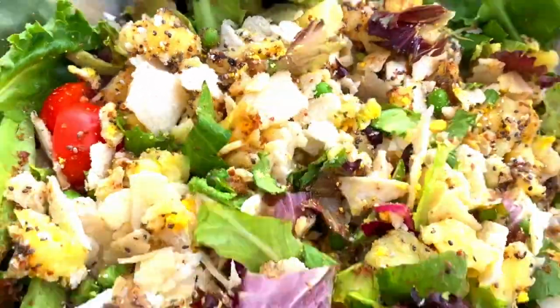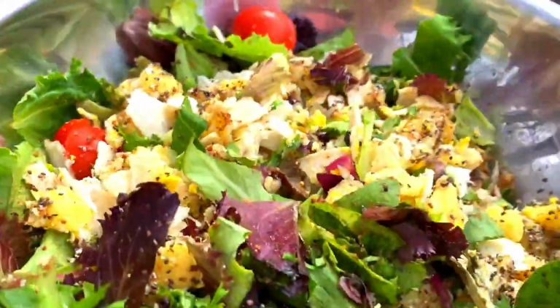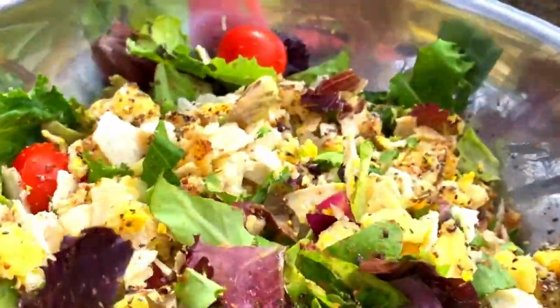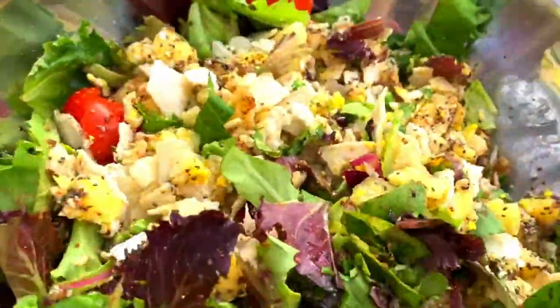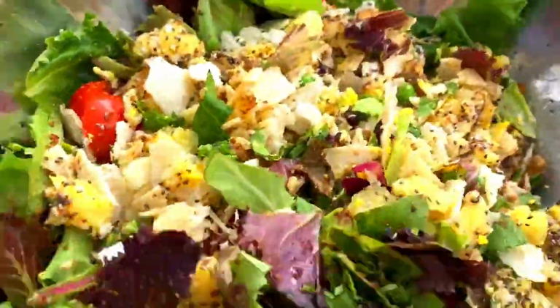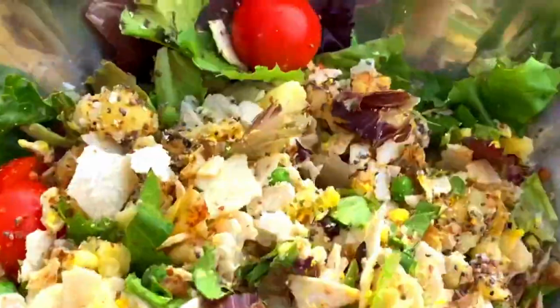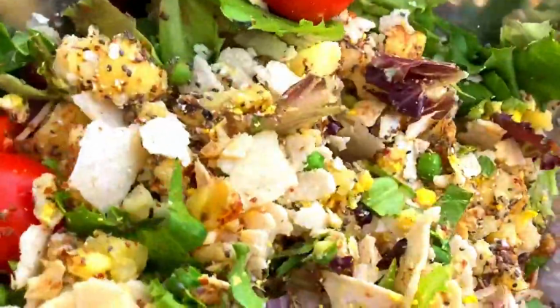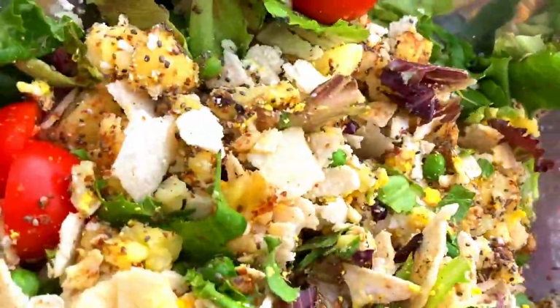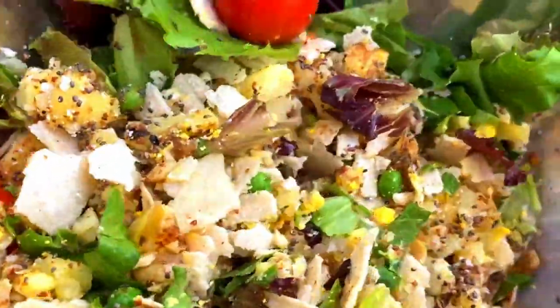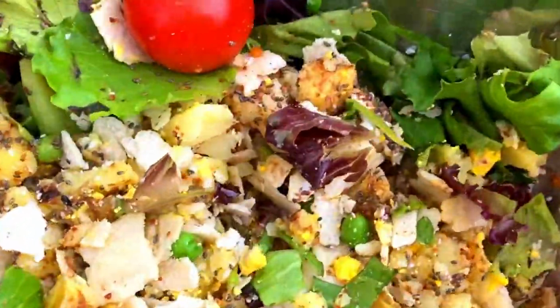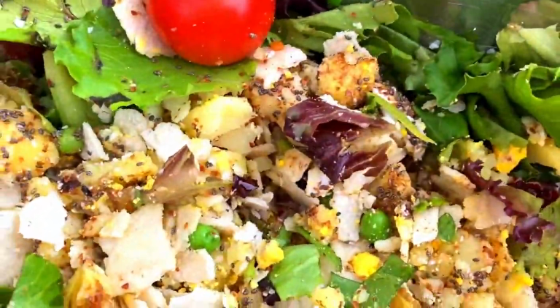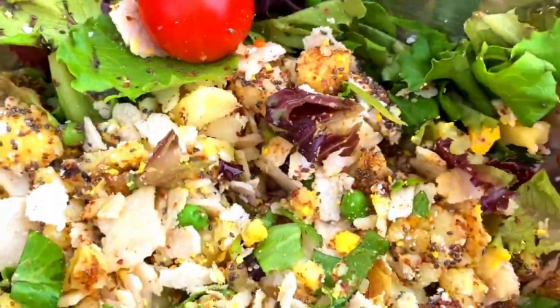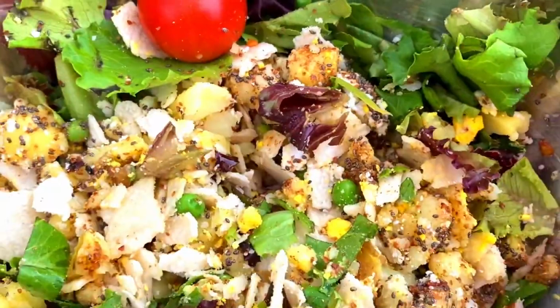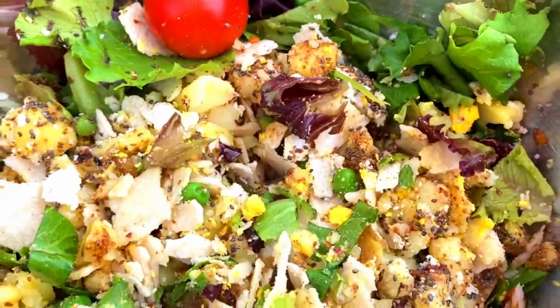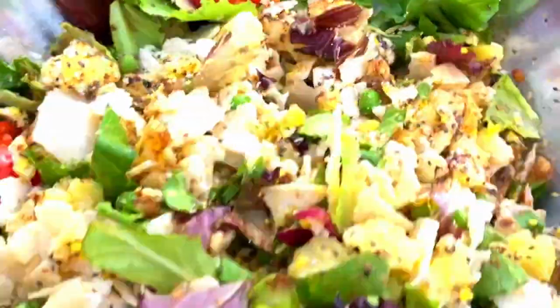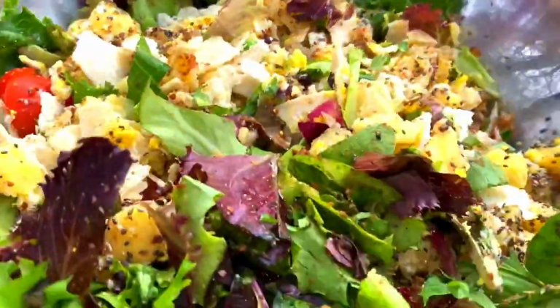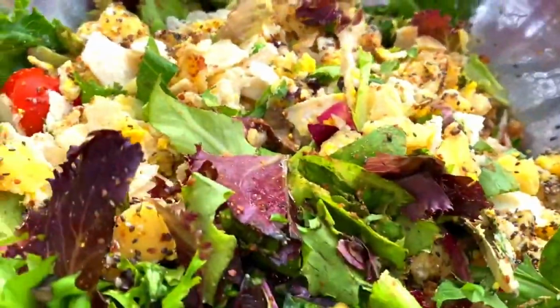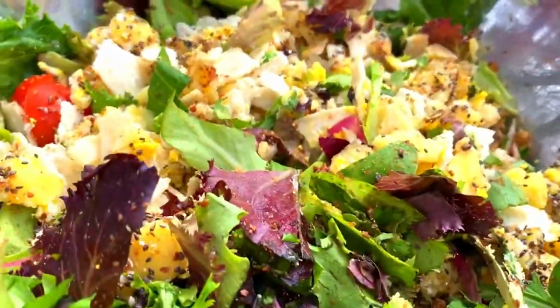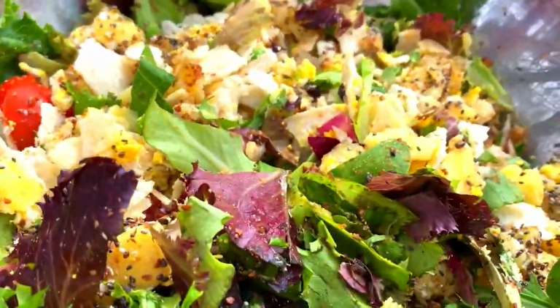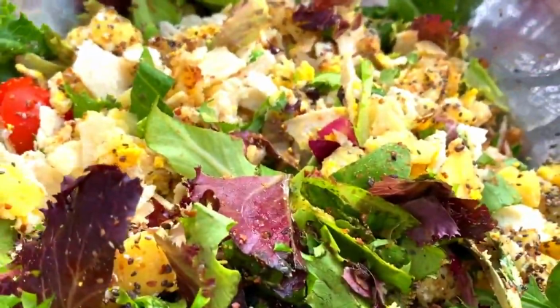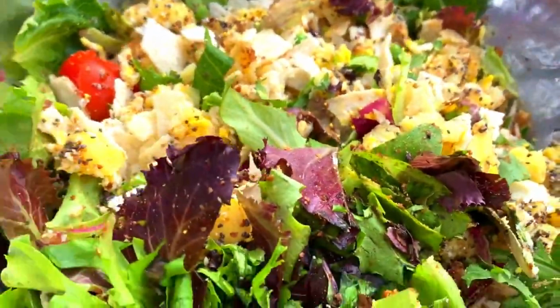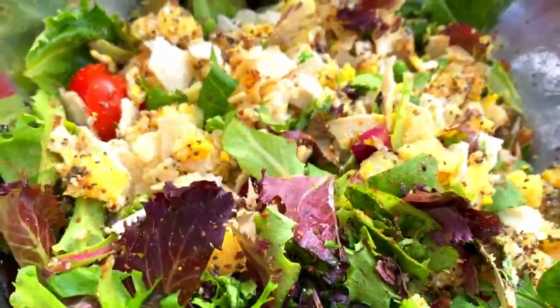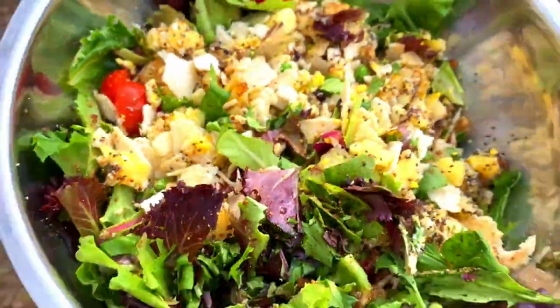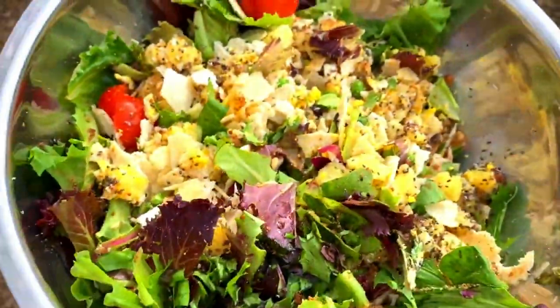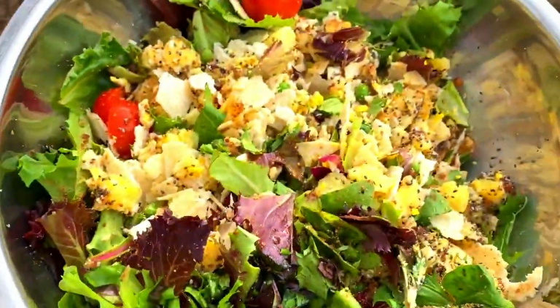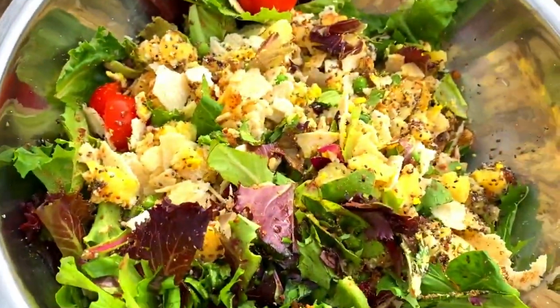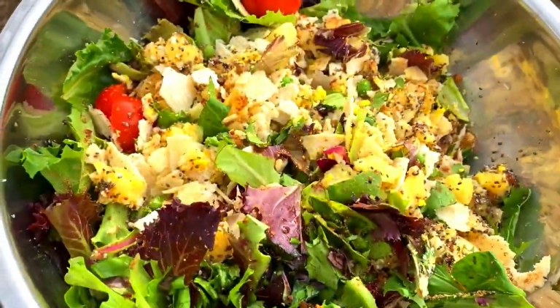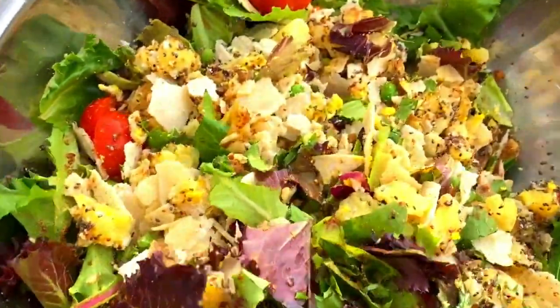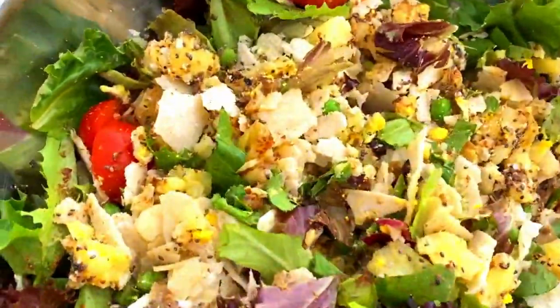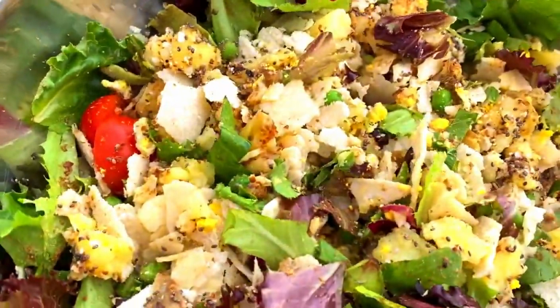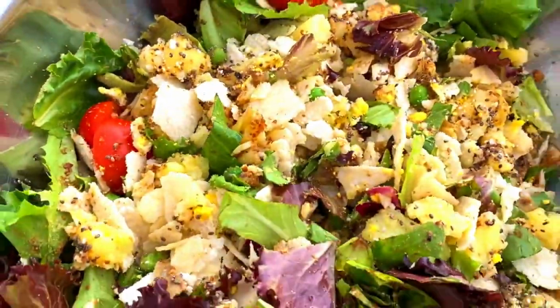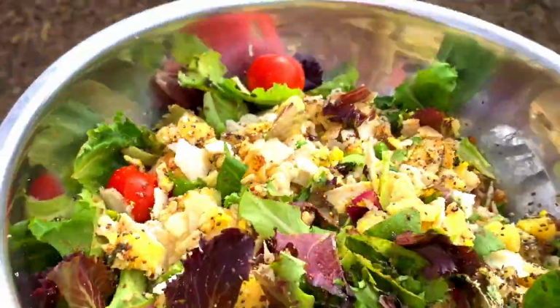What else is in here? I think that's it for today. Olive oil — we have olive oil and then a little bit of coconut oil.